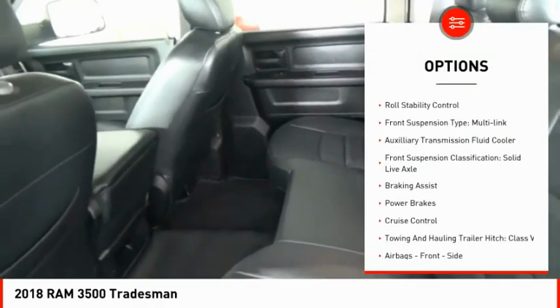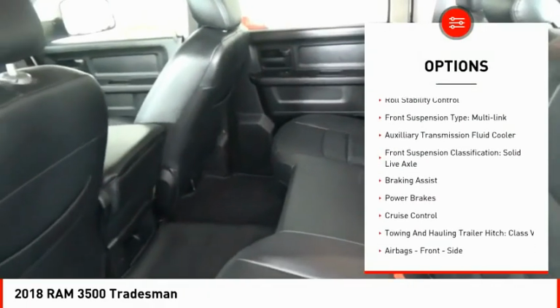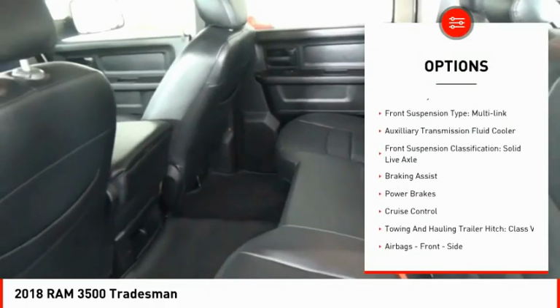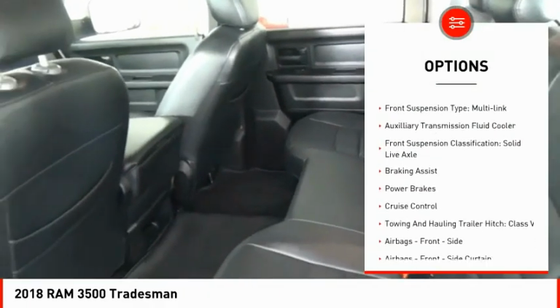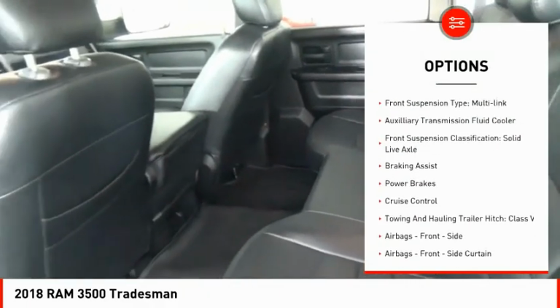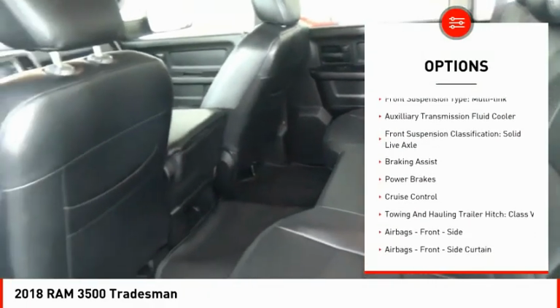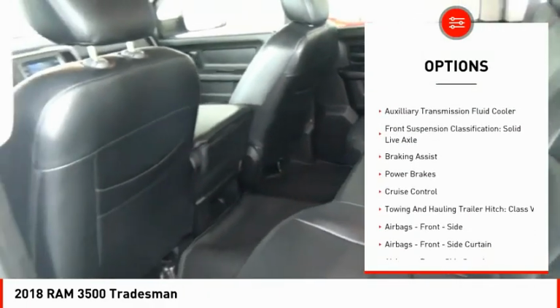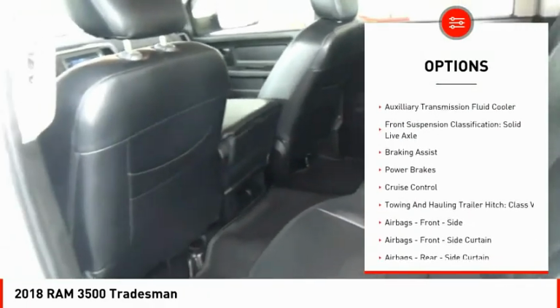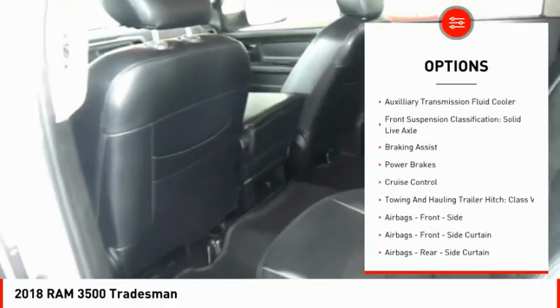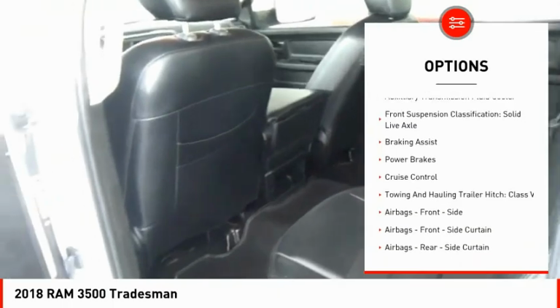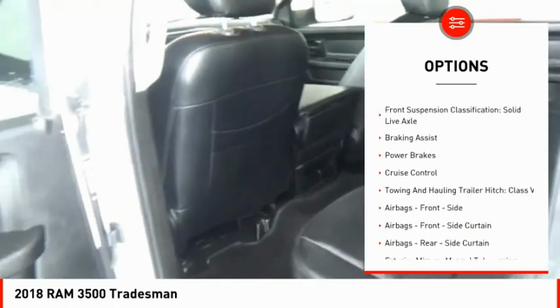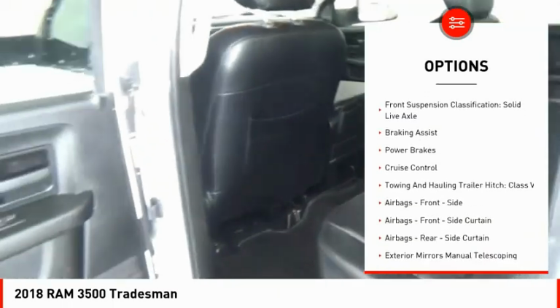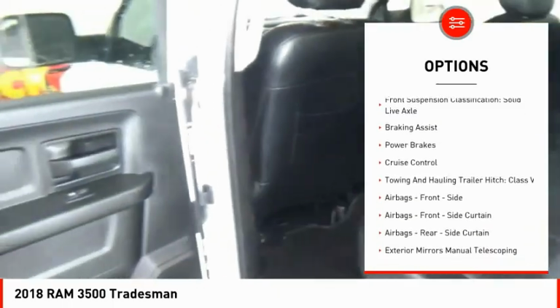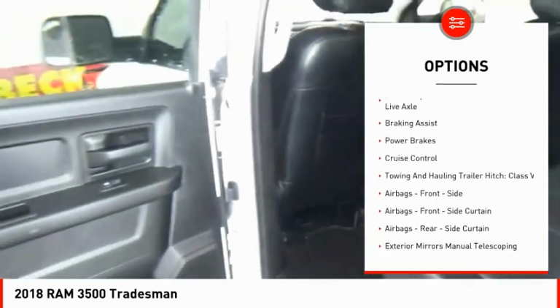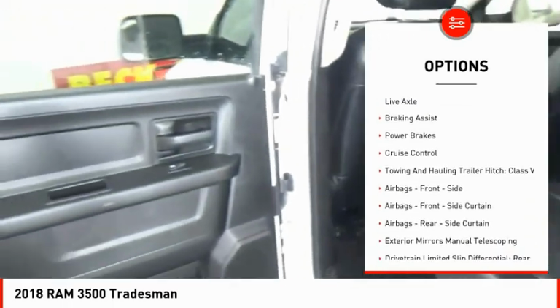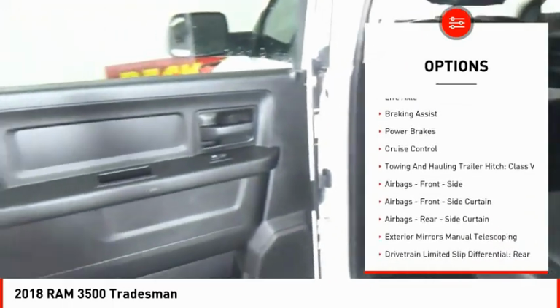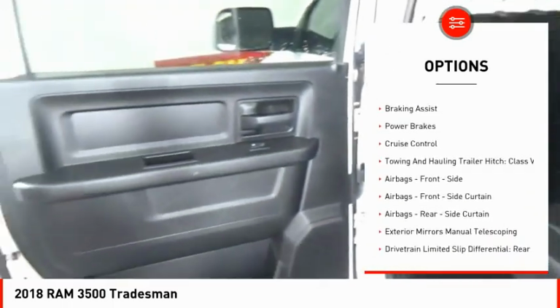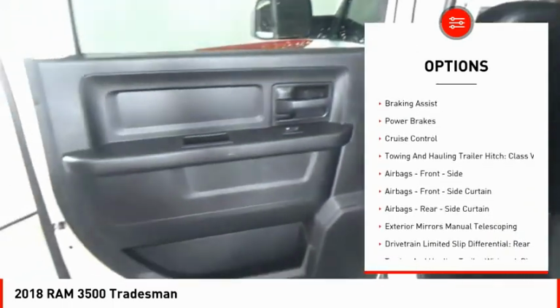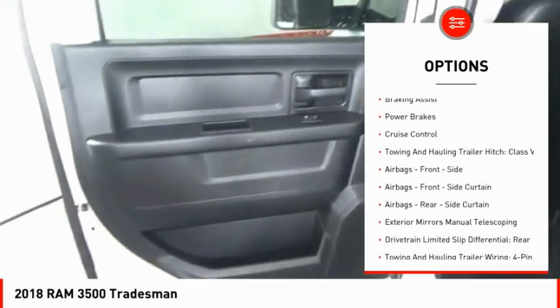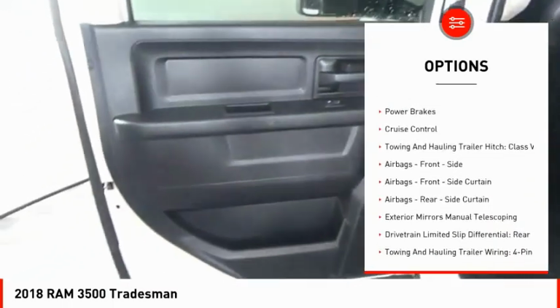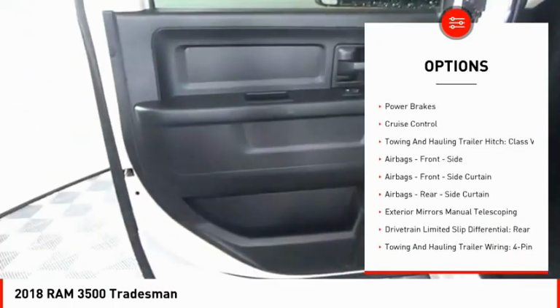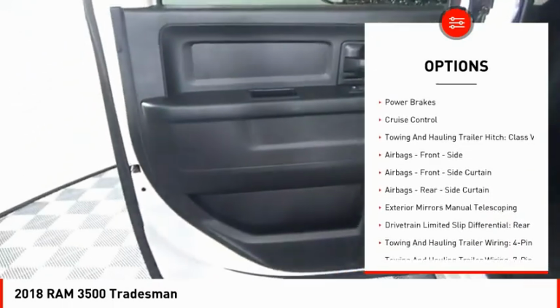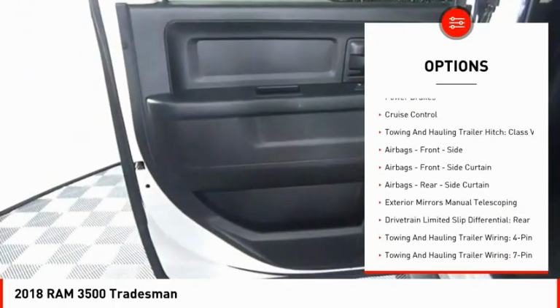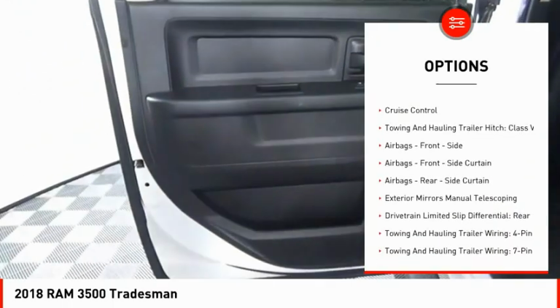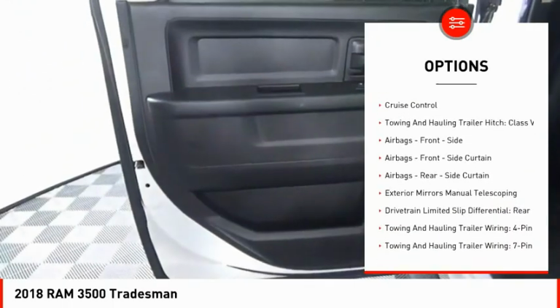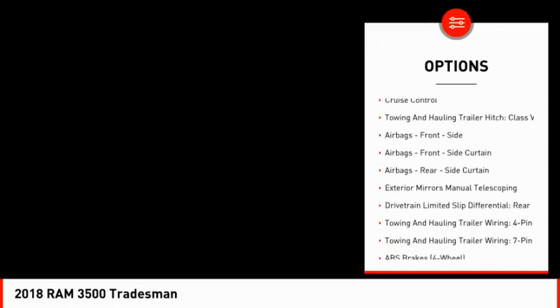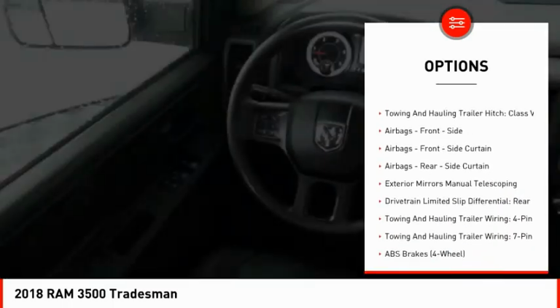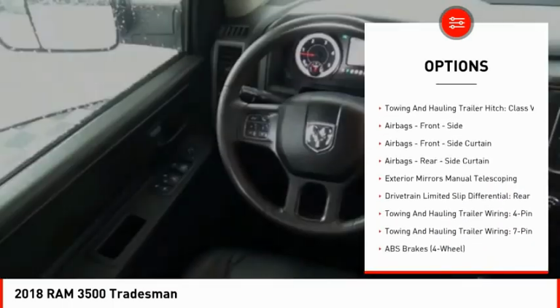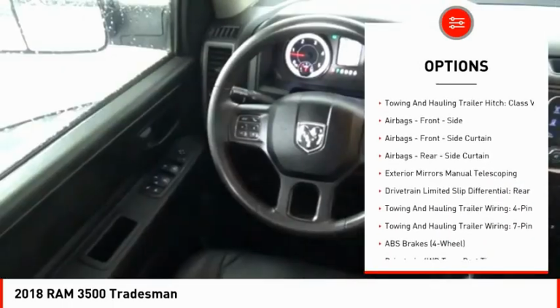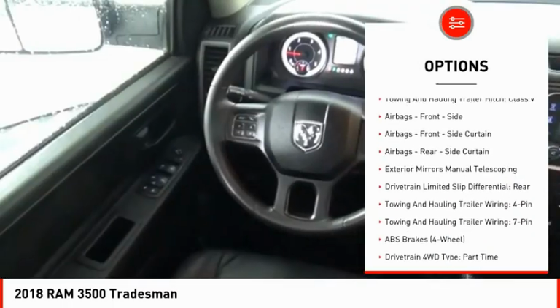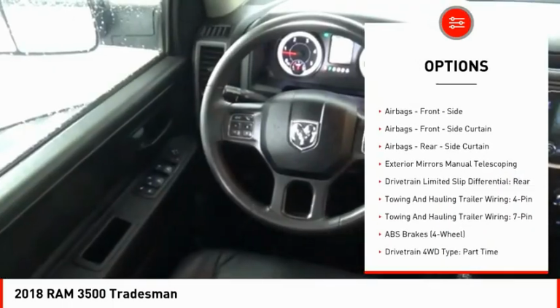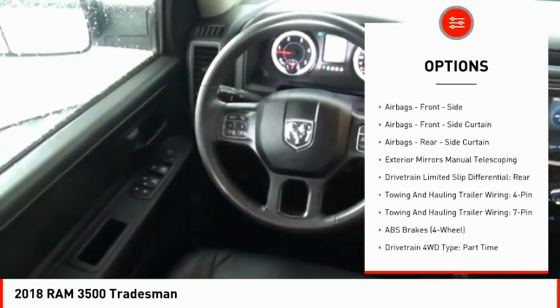Traction control. Stability control. Roll stability control. Front suspension type: multi-link.